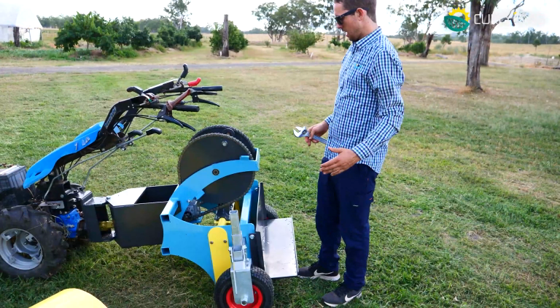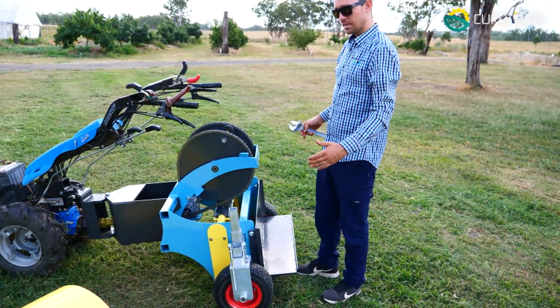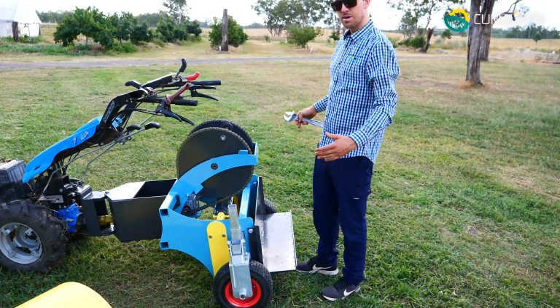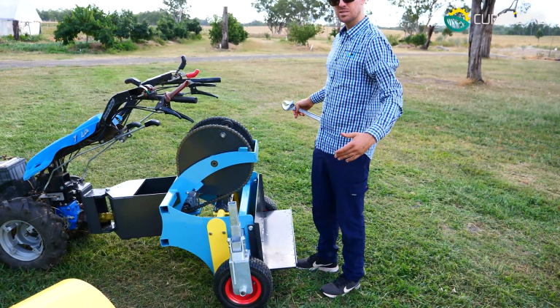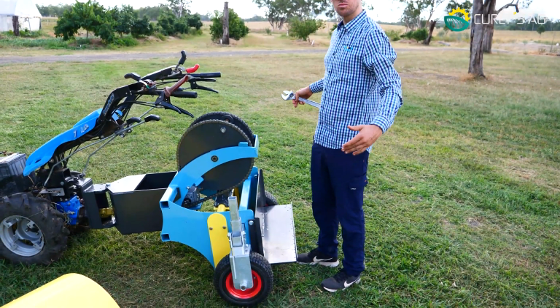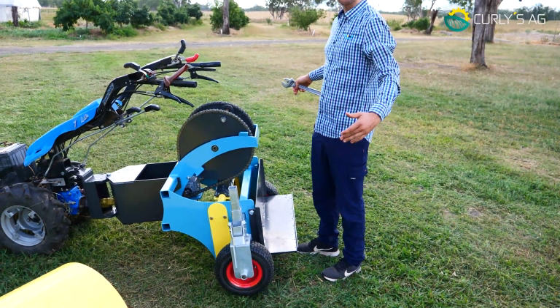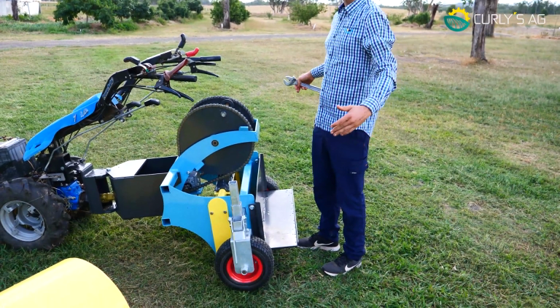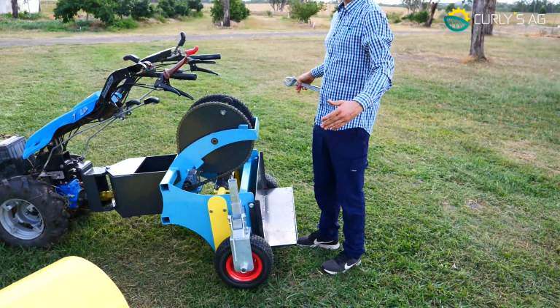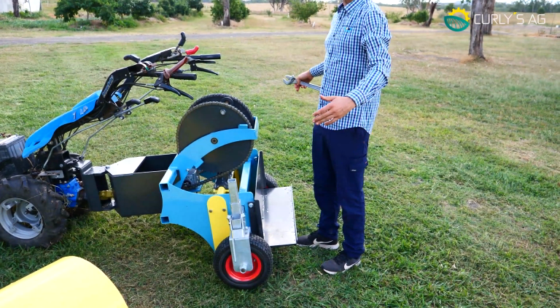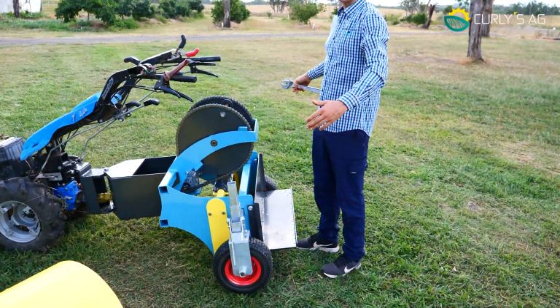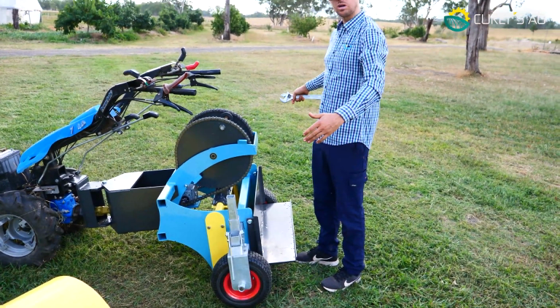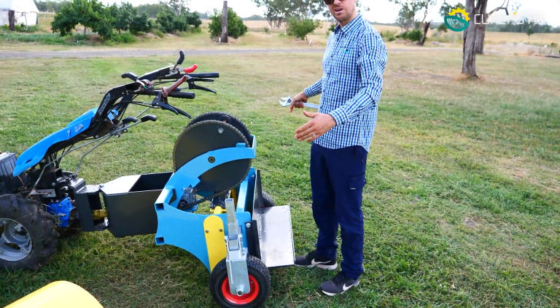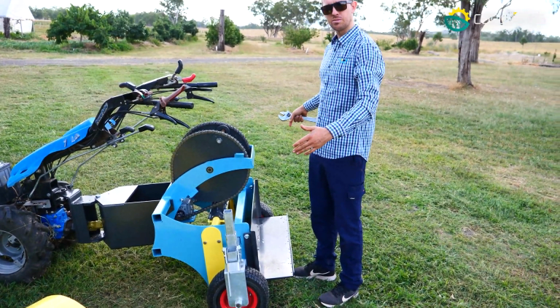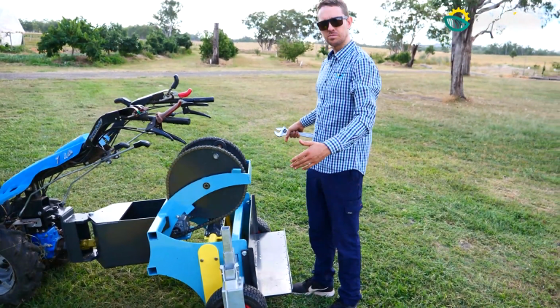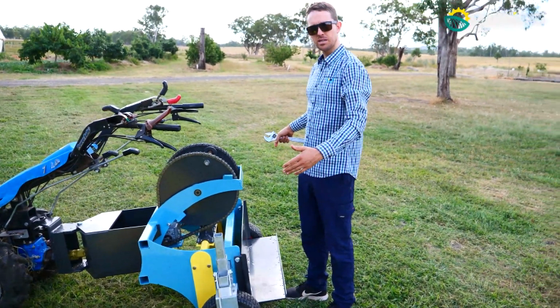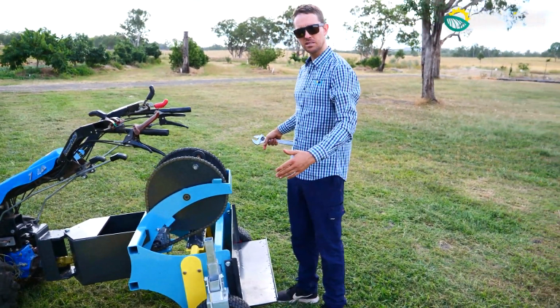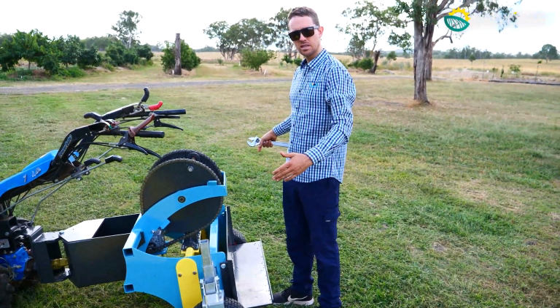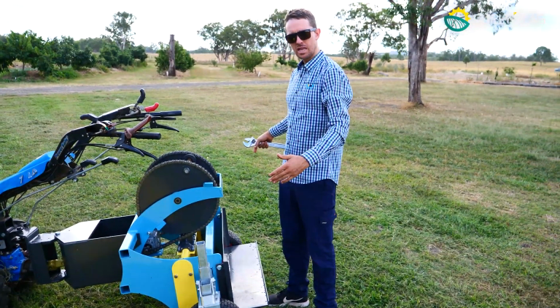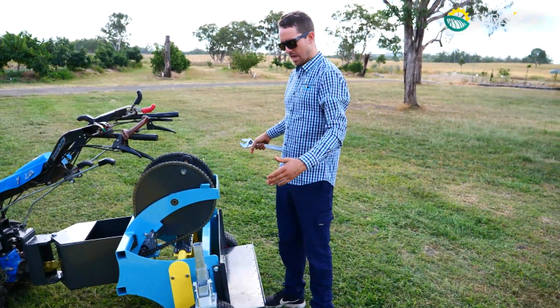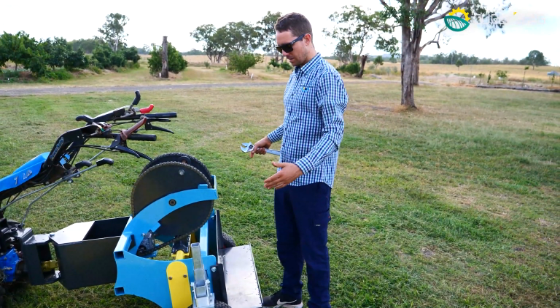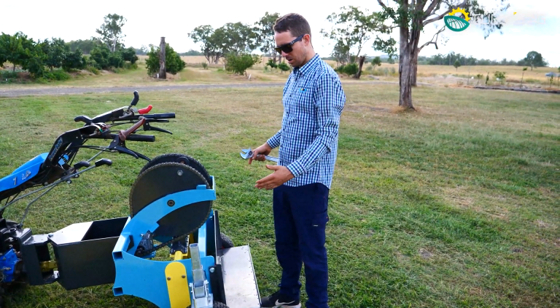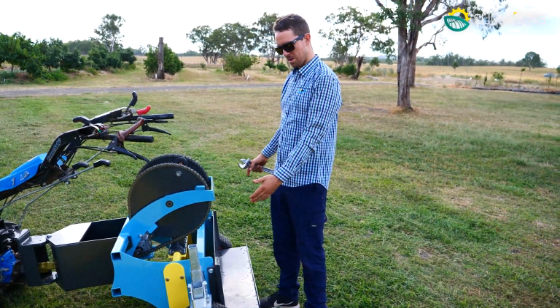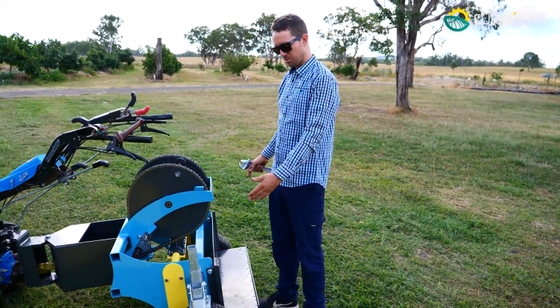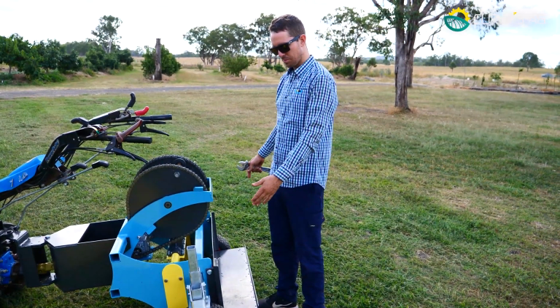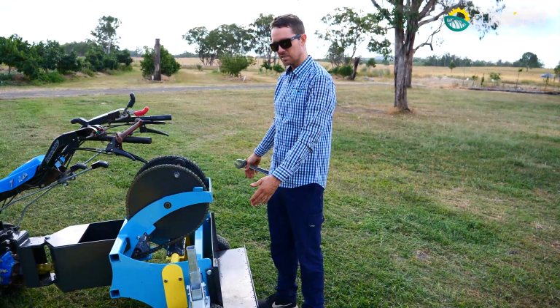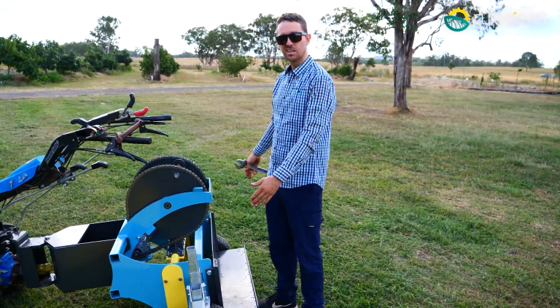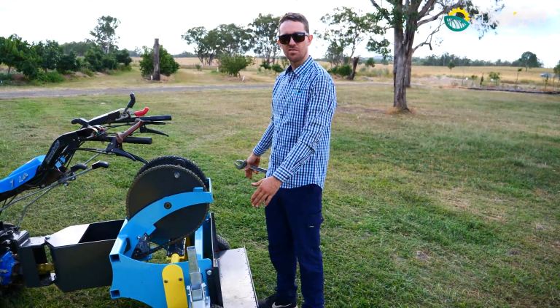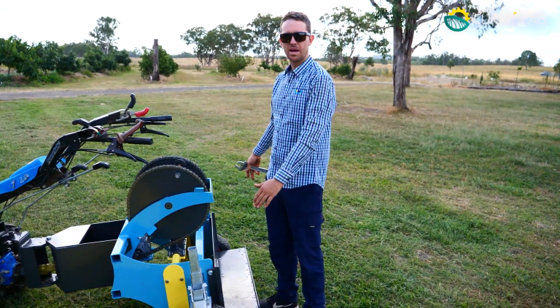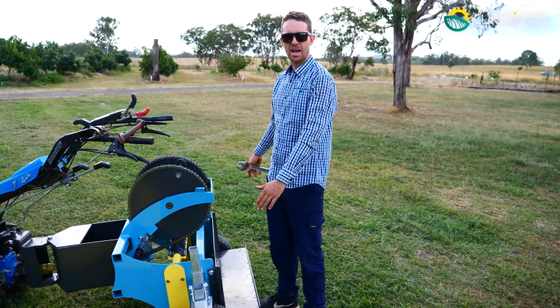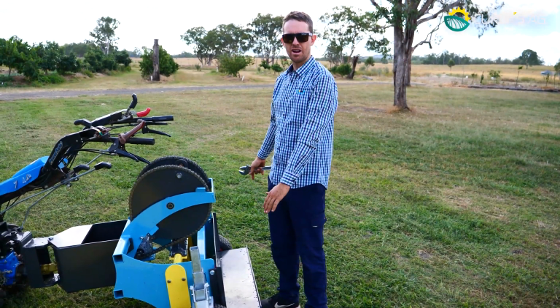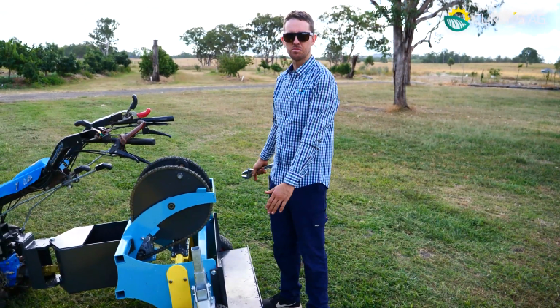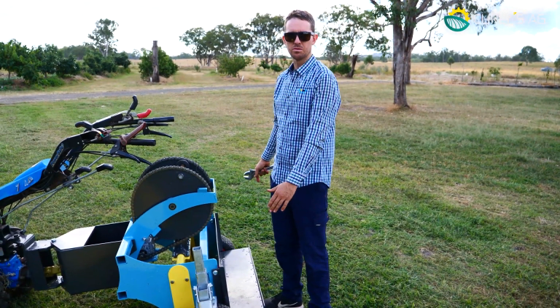It has a maximum spacing of about 1200mm and a minimum spacing of about 800mm.